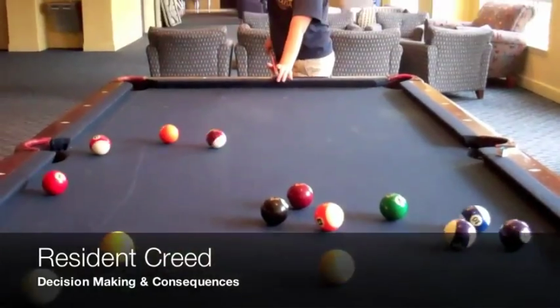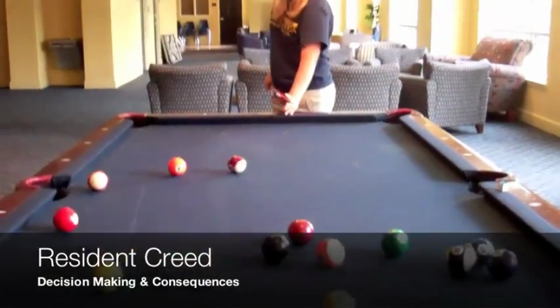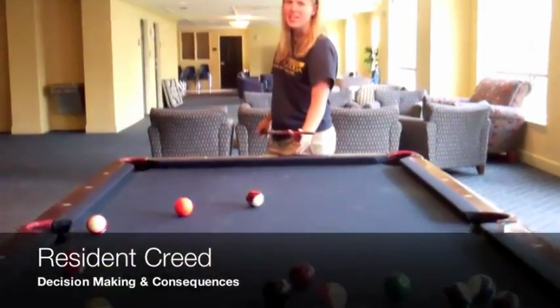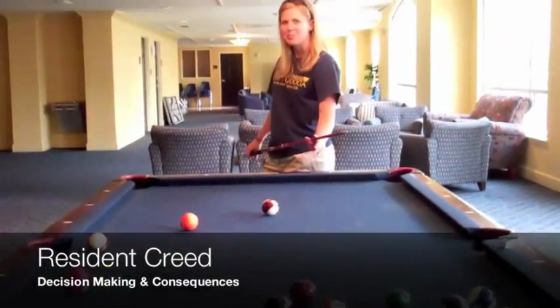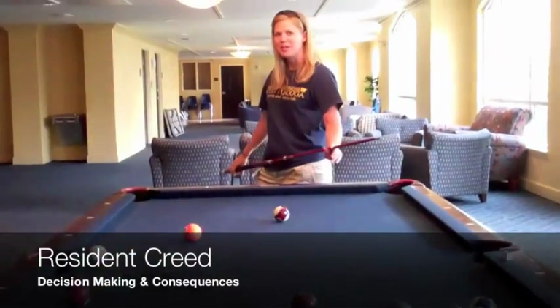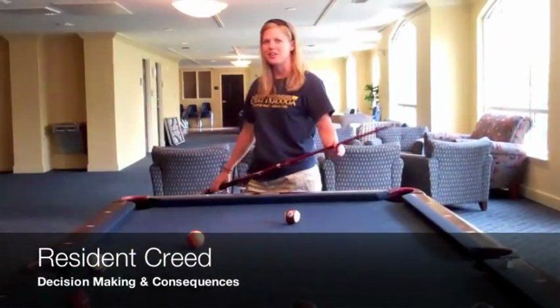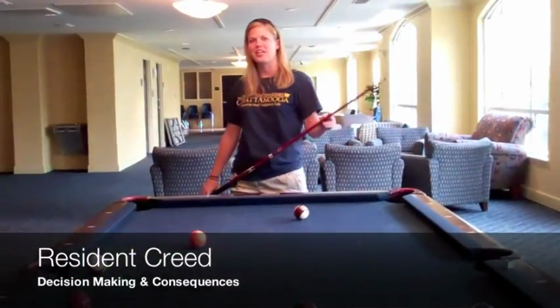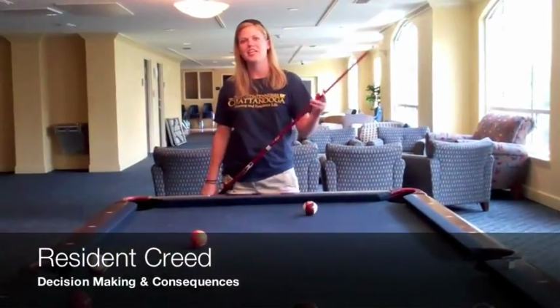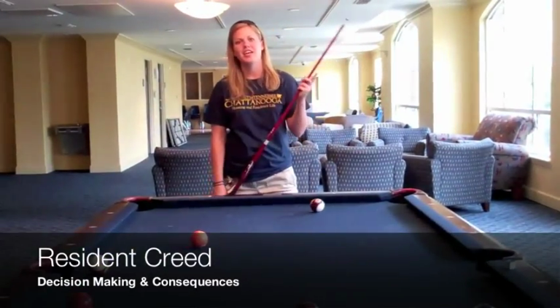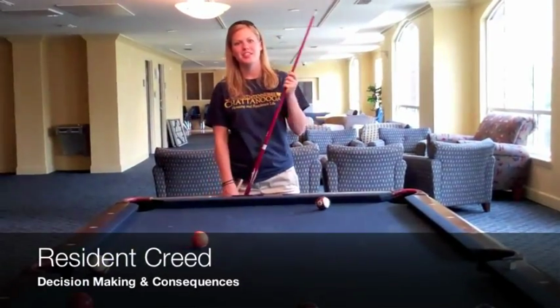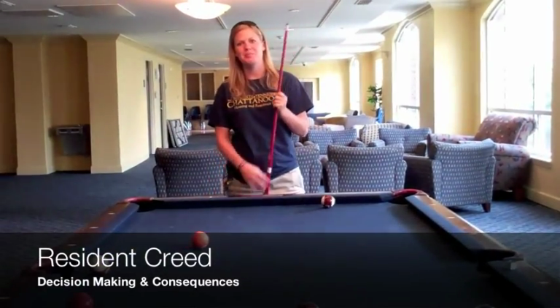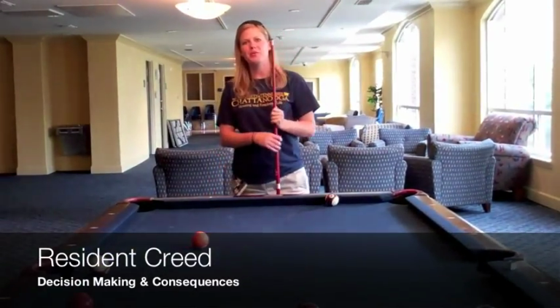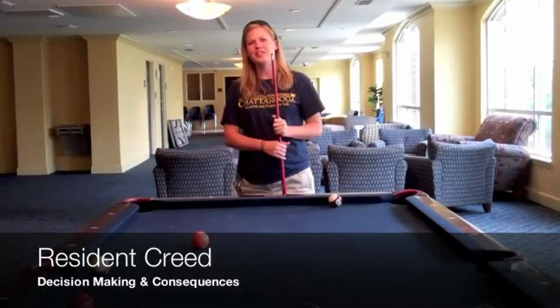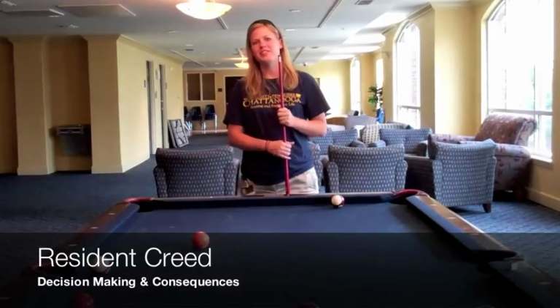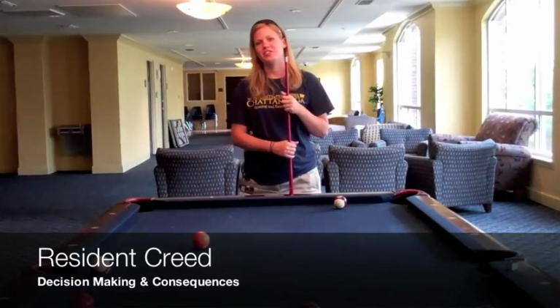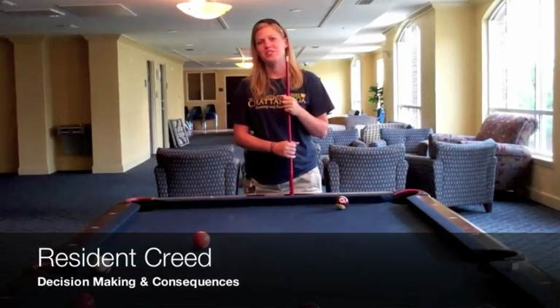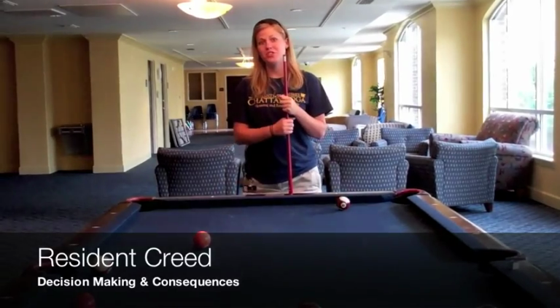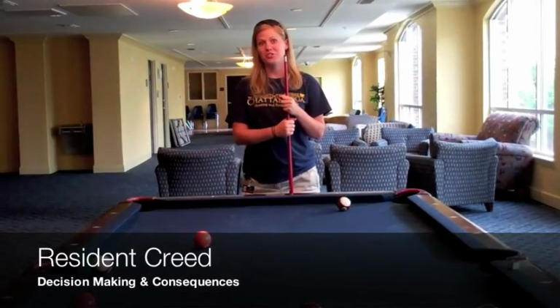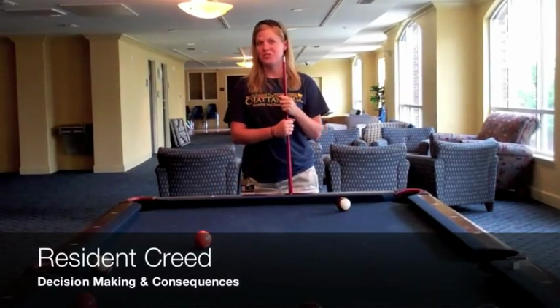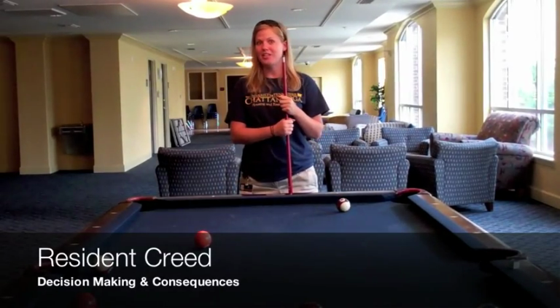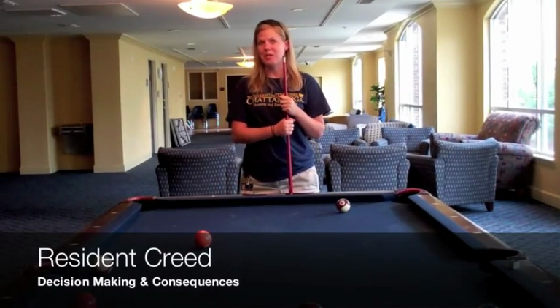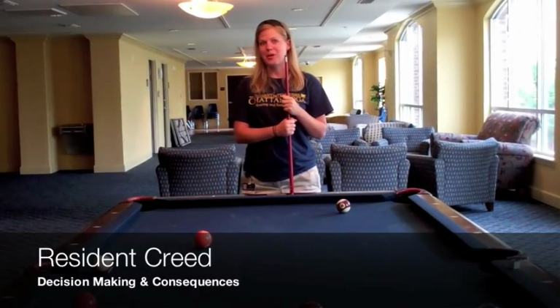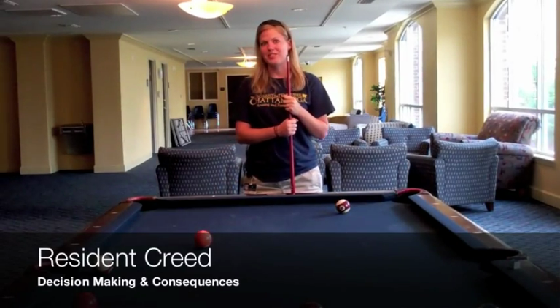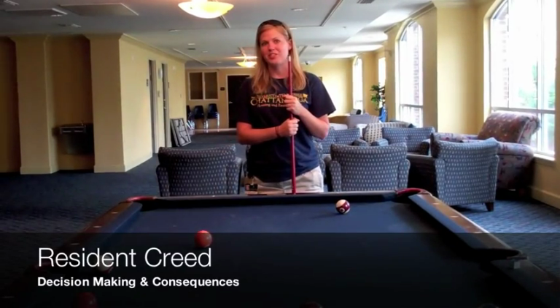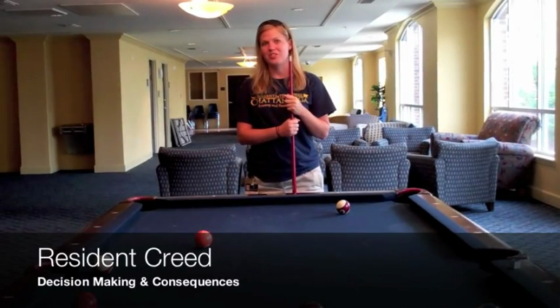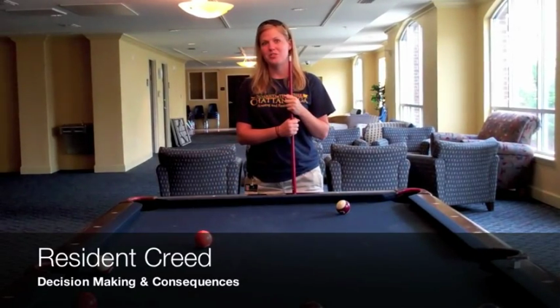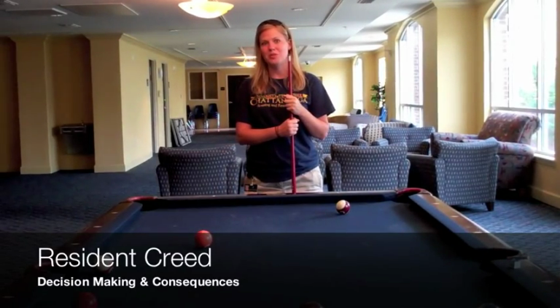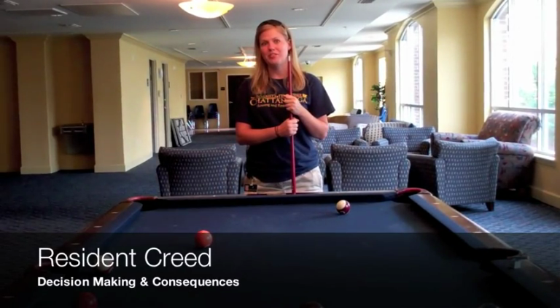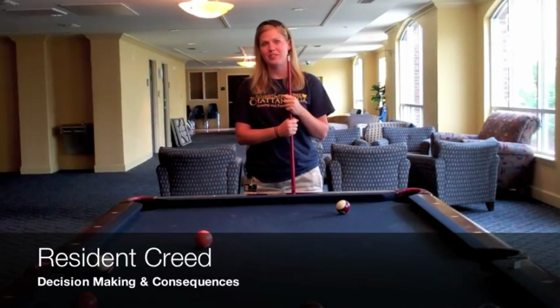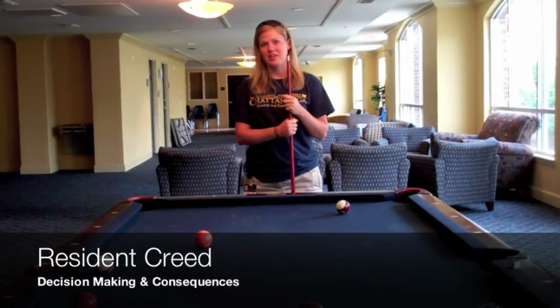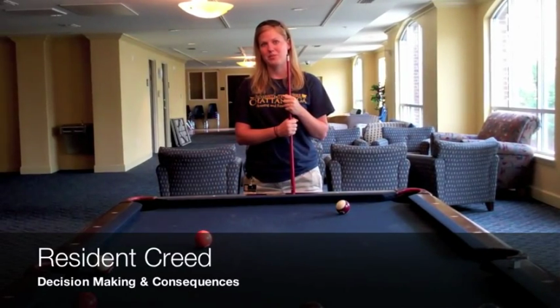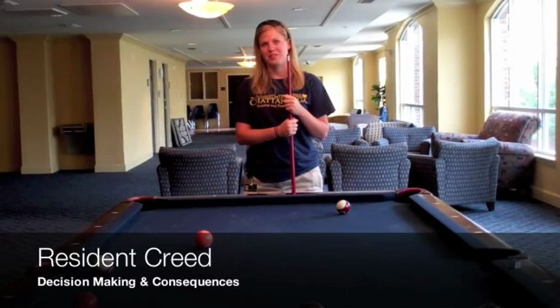The second point on the Creed is to make wise decisions. Should you choose not to make wise decisions, you will face consequences.